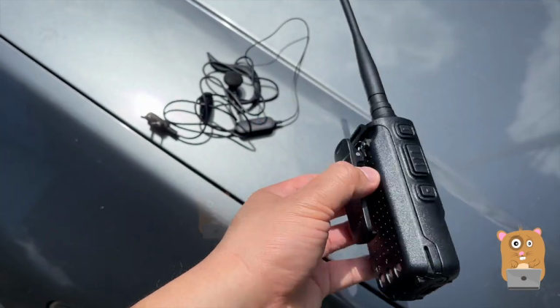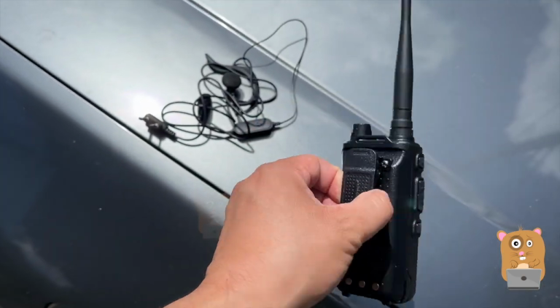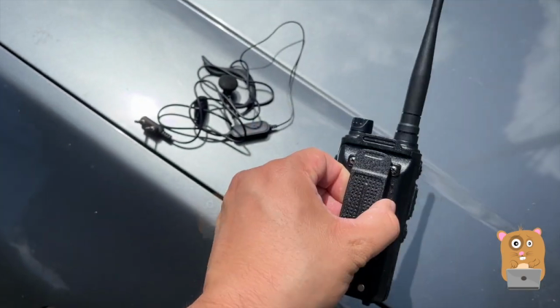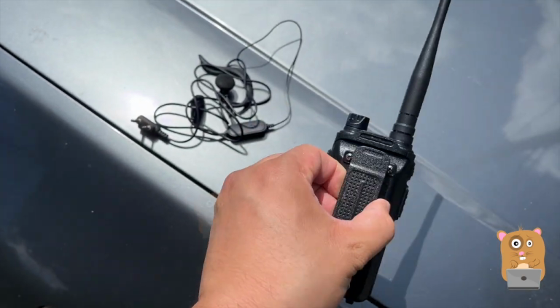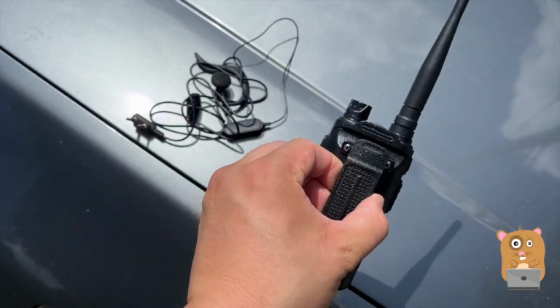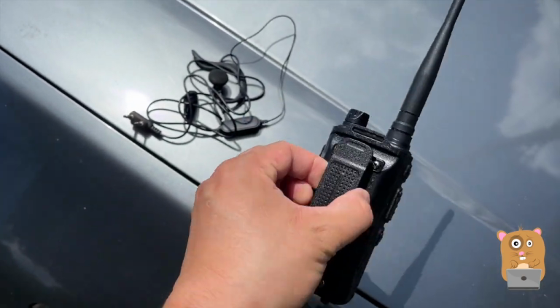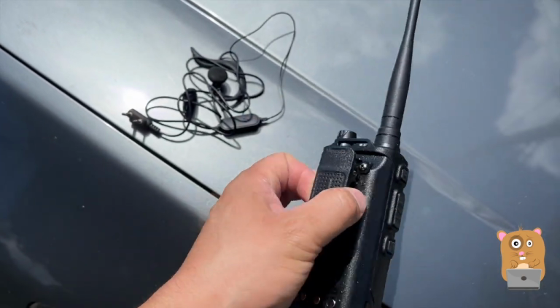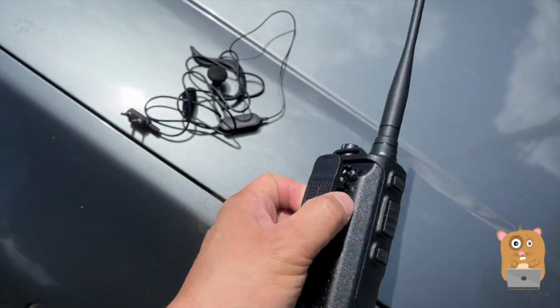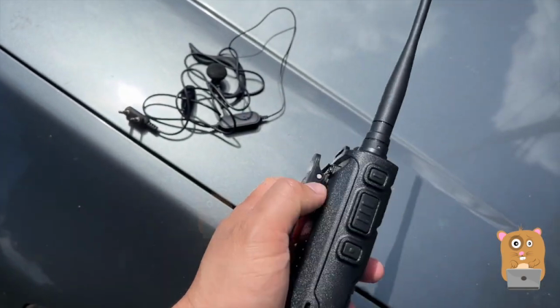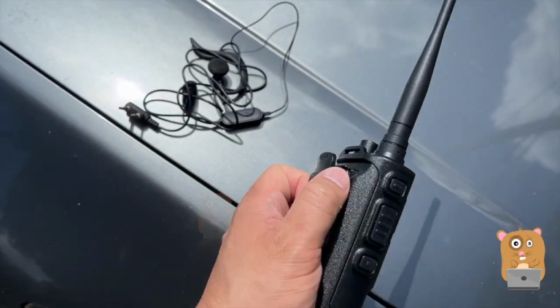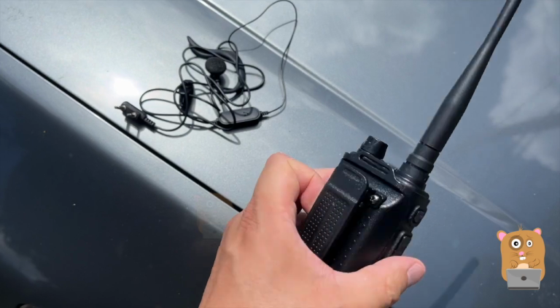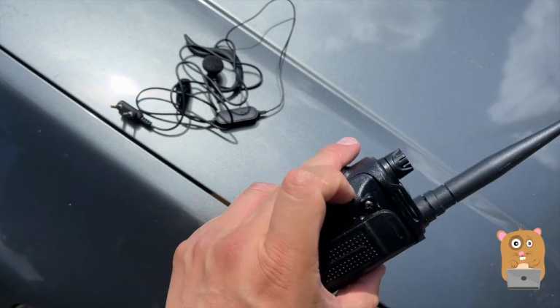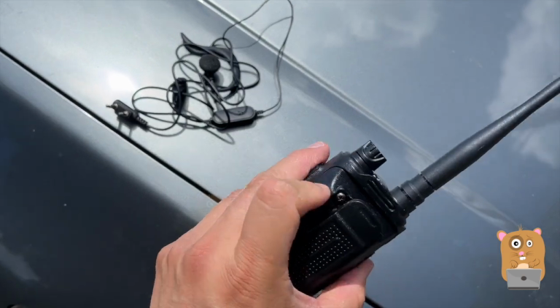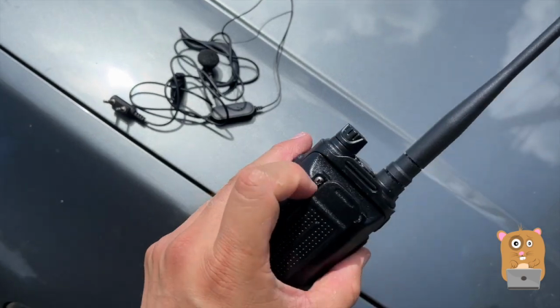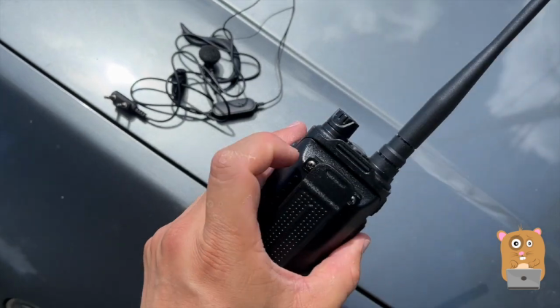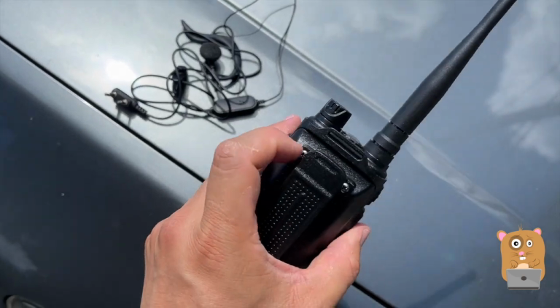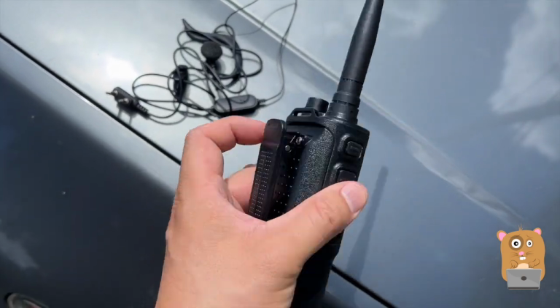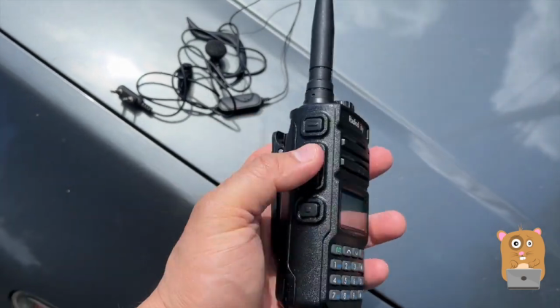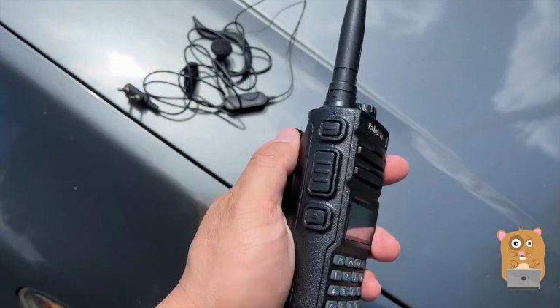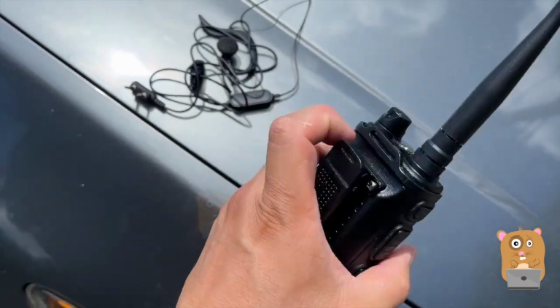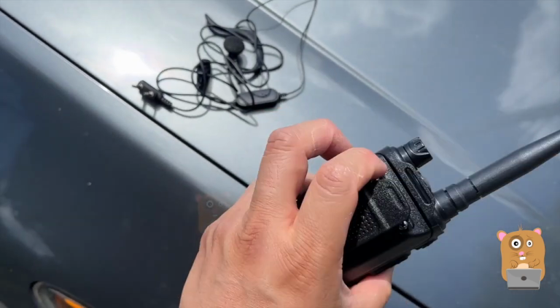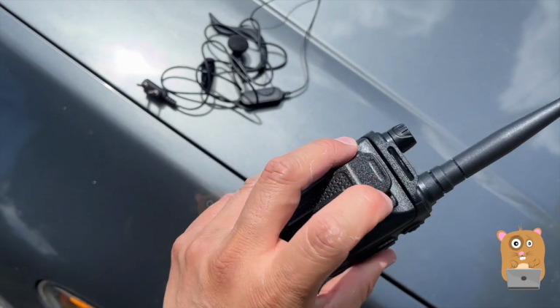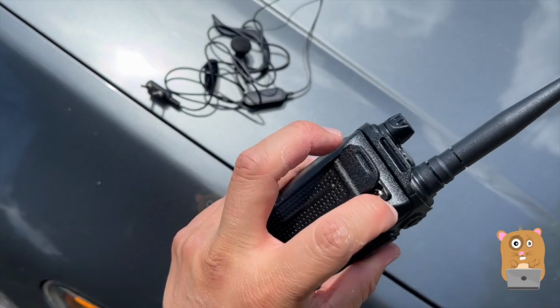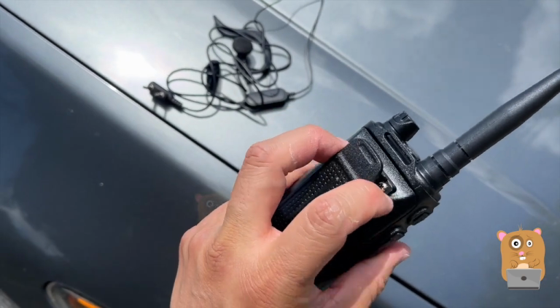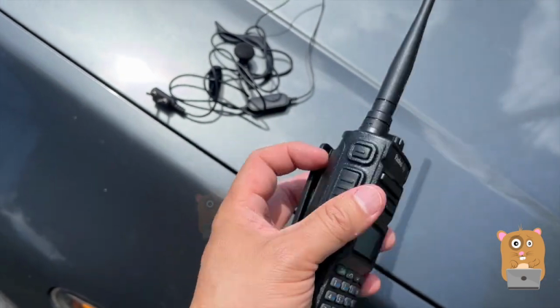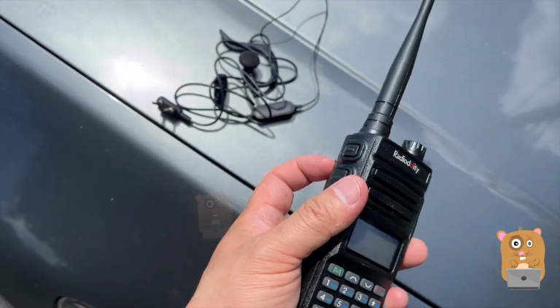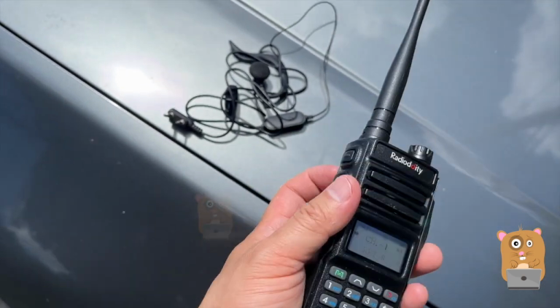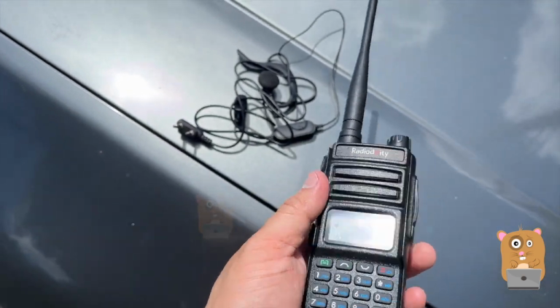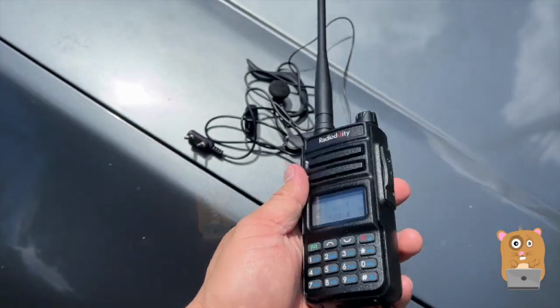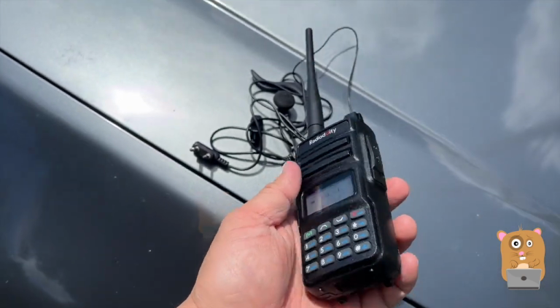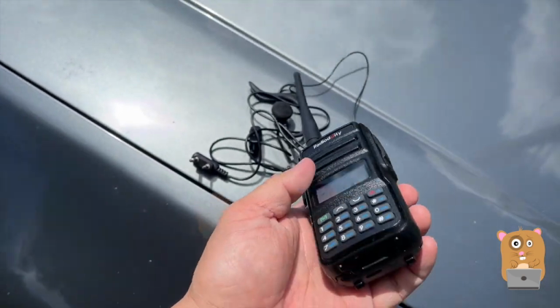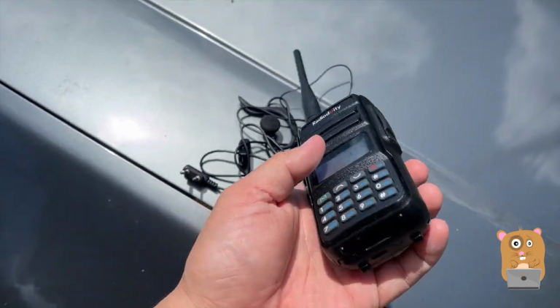The belt clip was very easy to install using the two Phillips screws in the back.